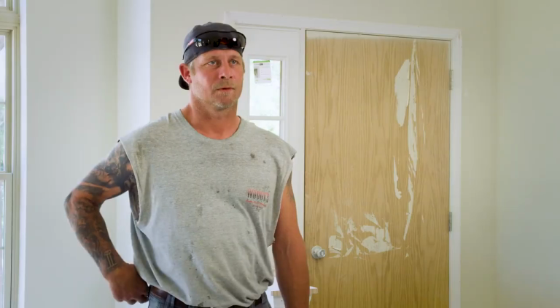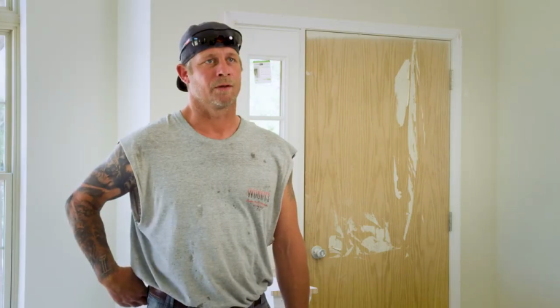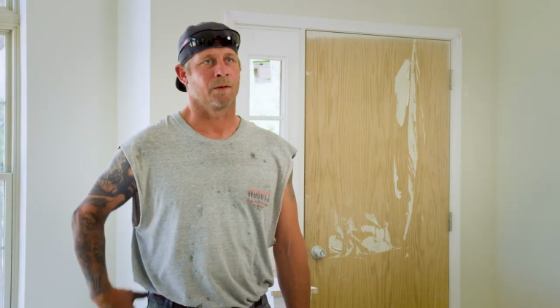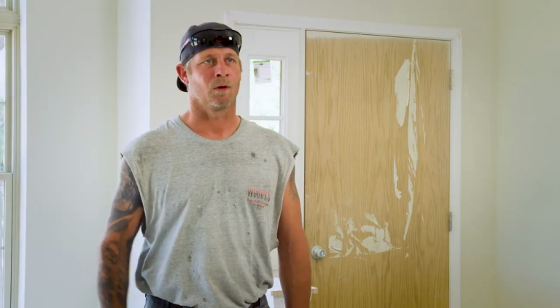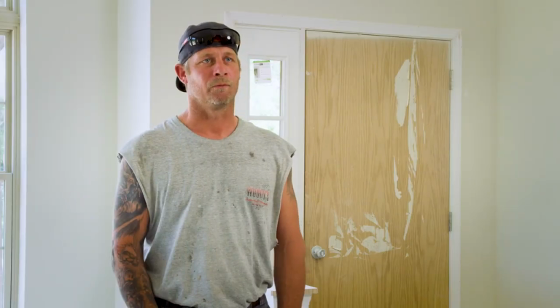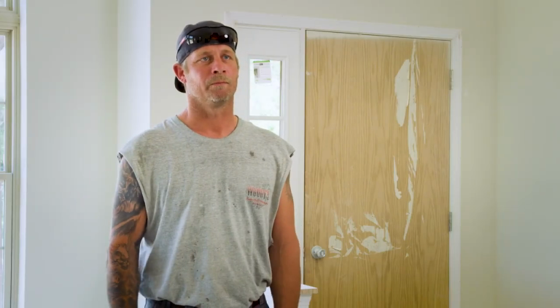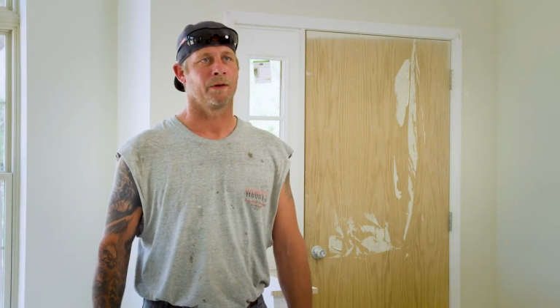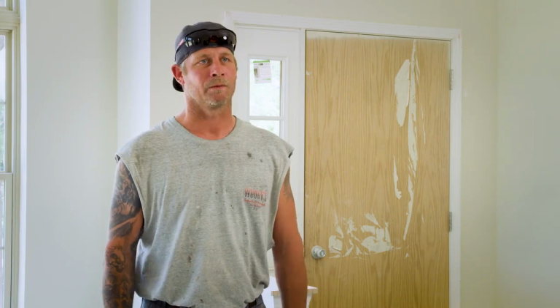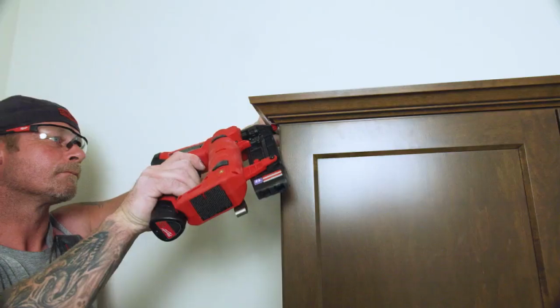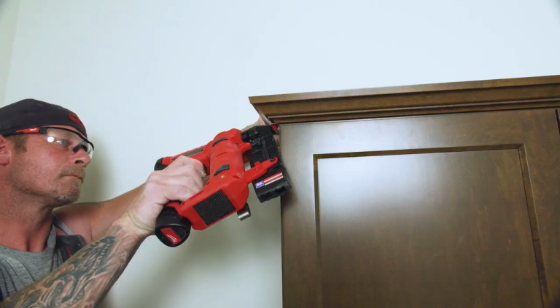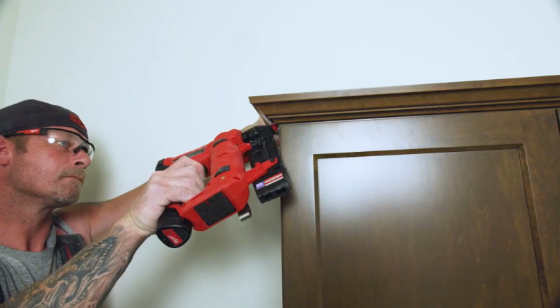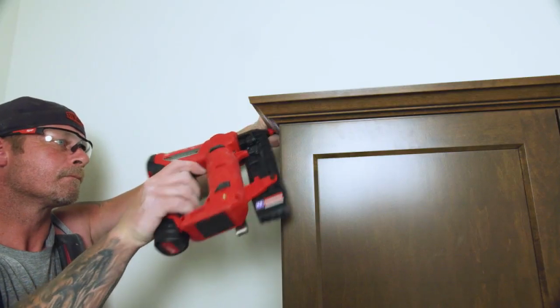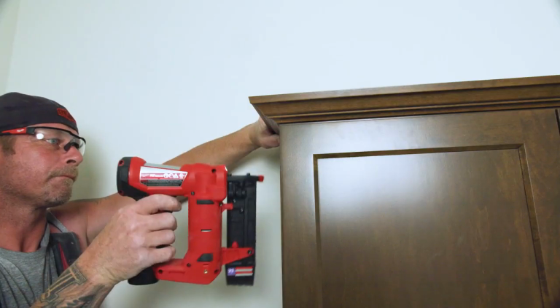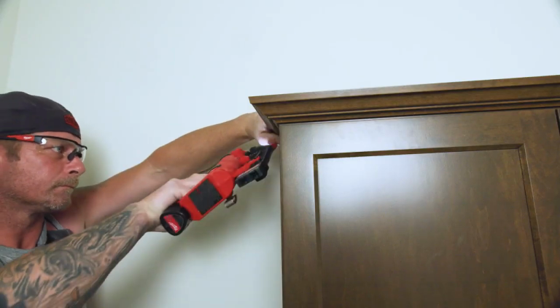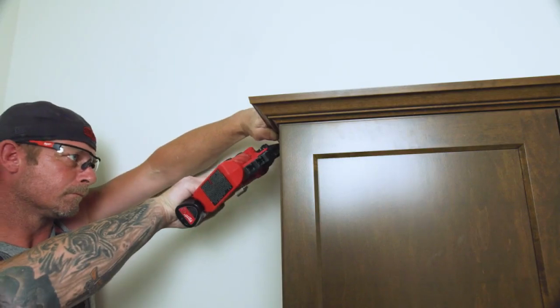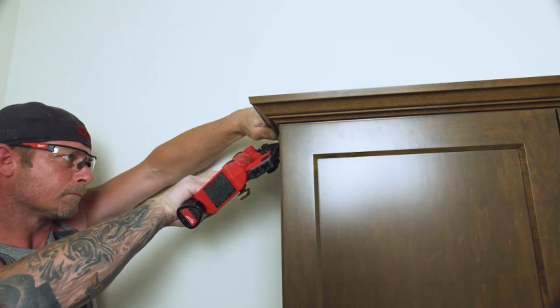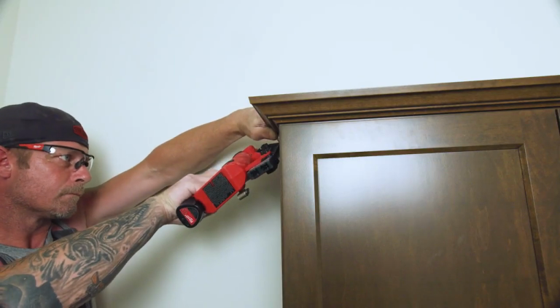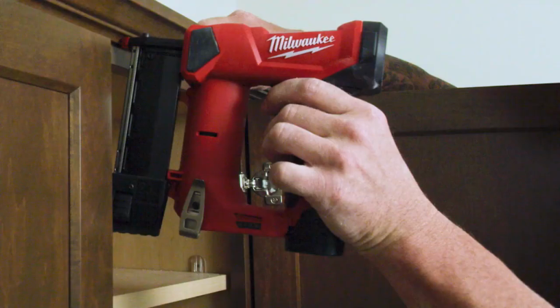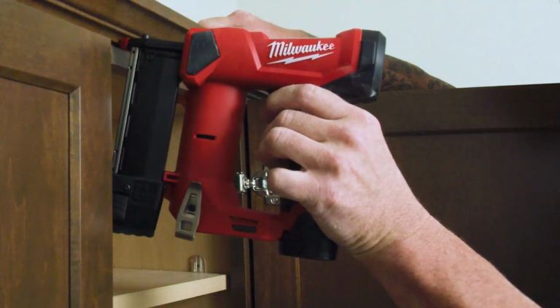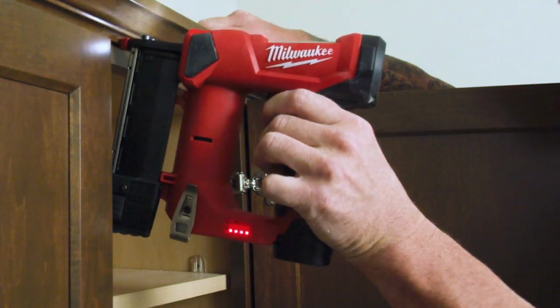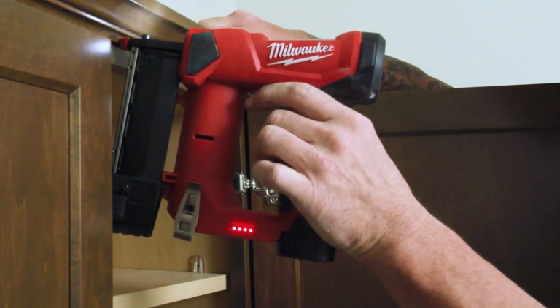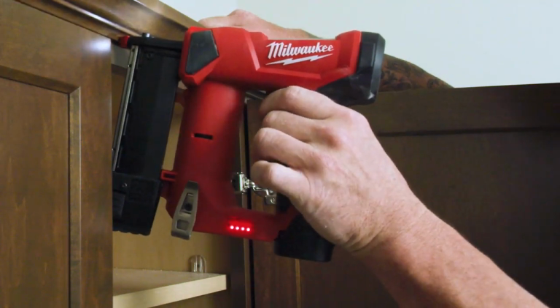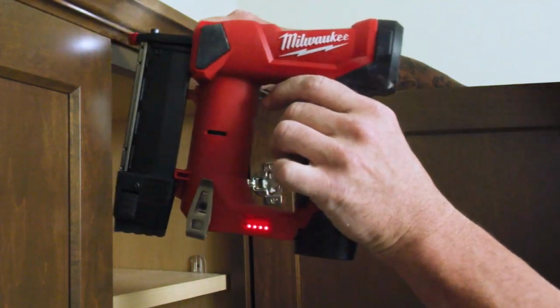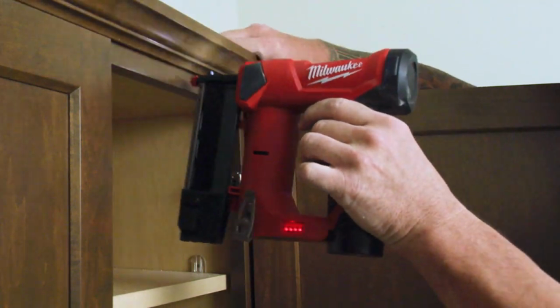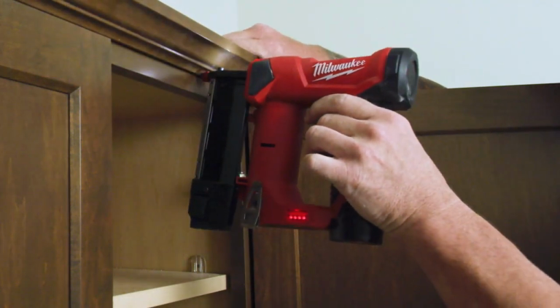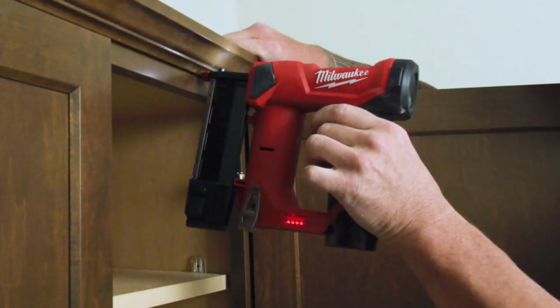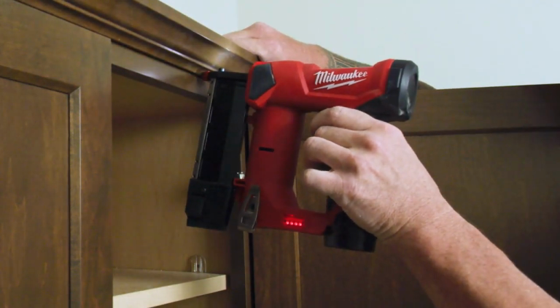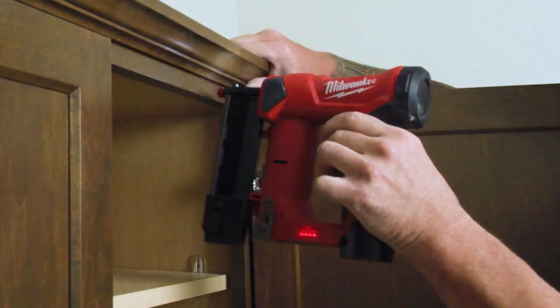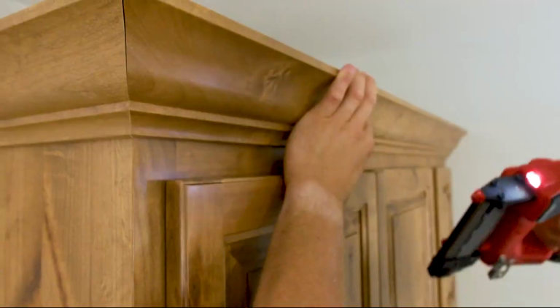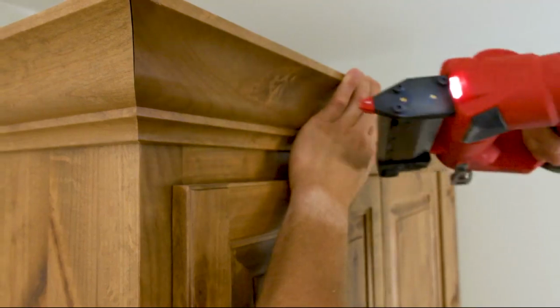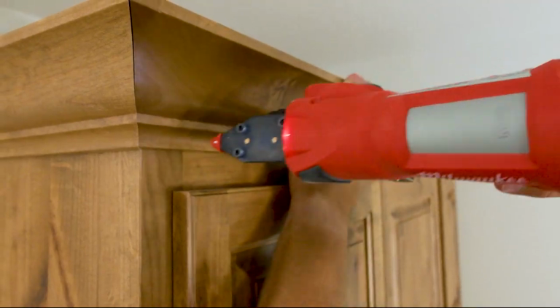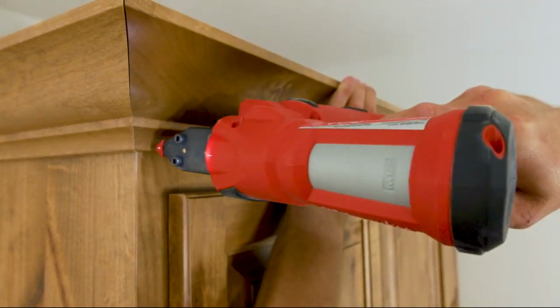I think the M12 pin nailer definitely stands up to the Milwaukee name. They're fantastic. I wouldn't want to have anything else besides Milwaukee.